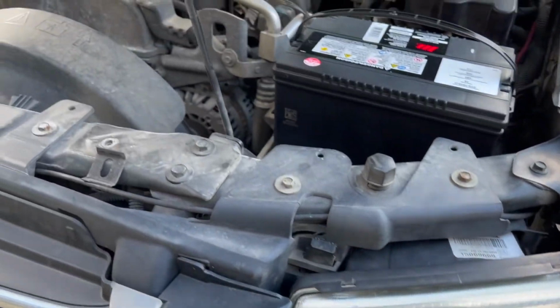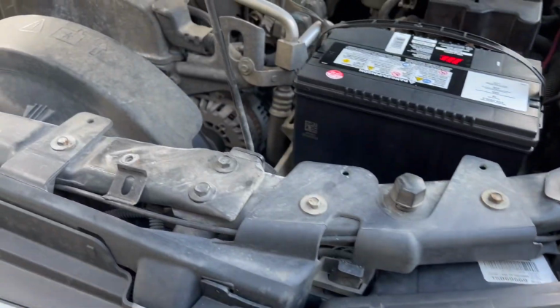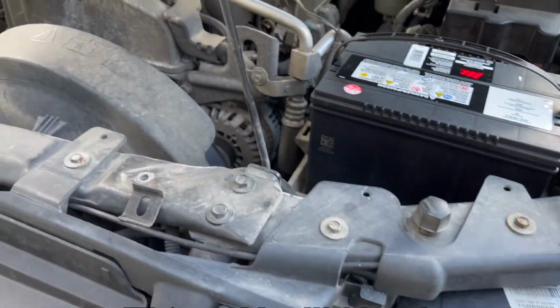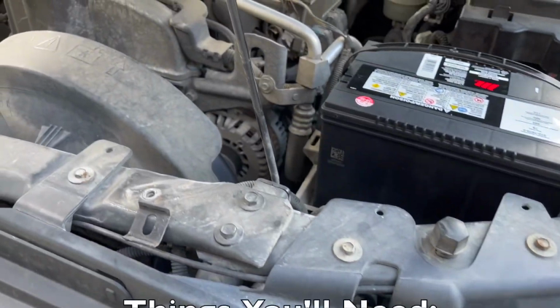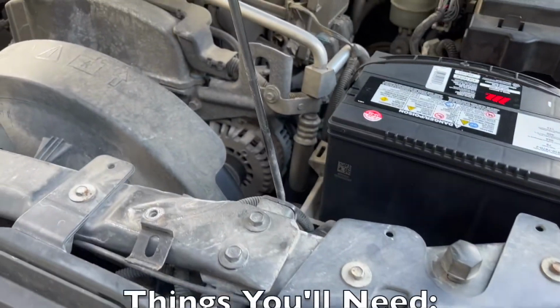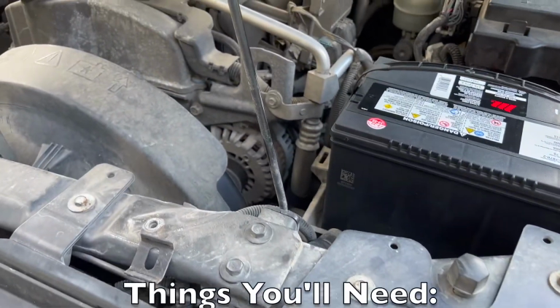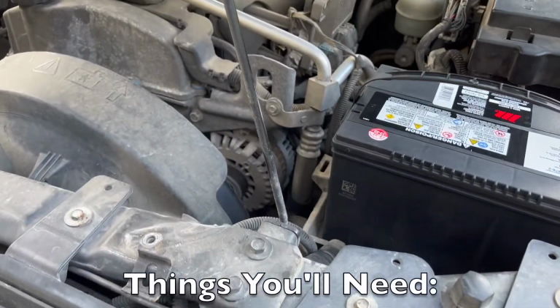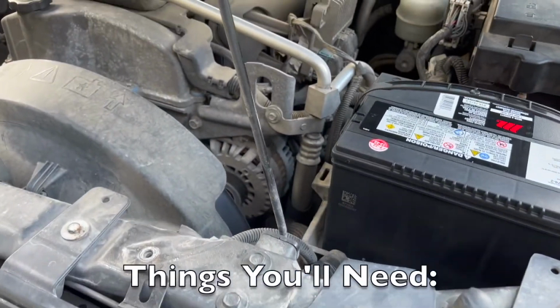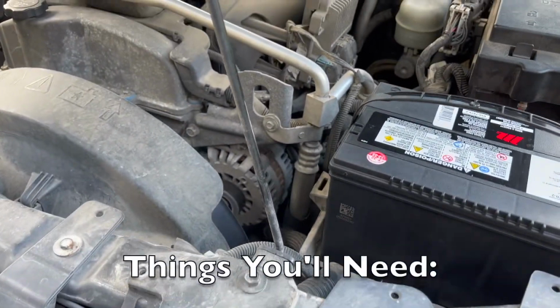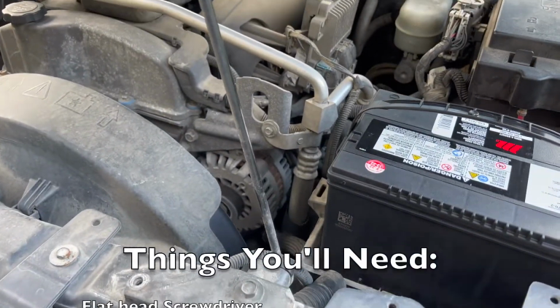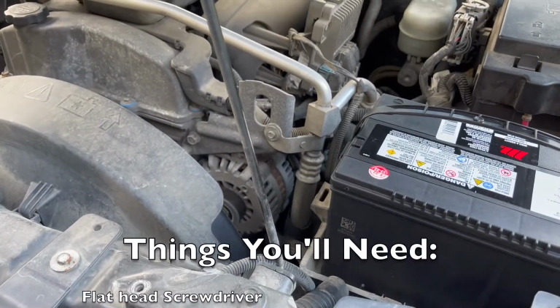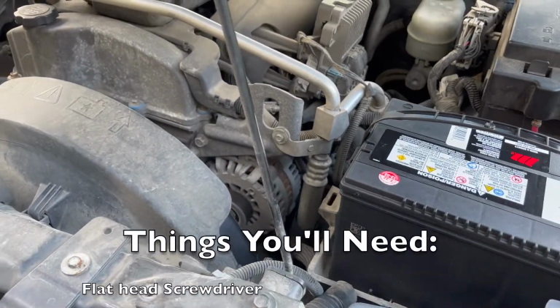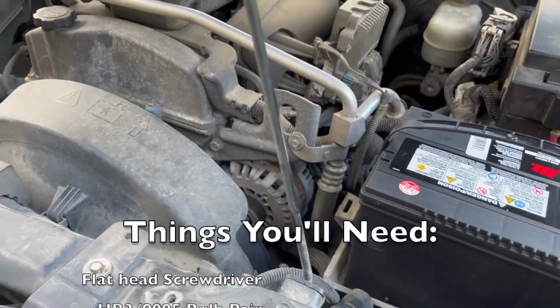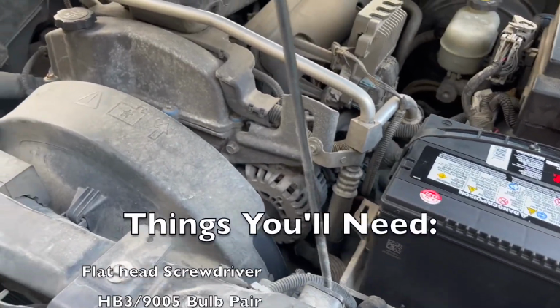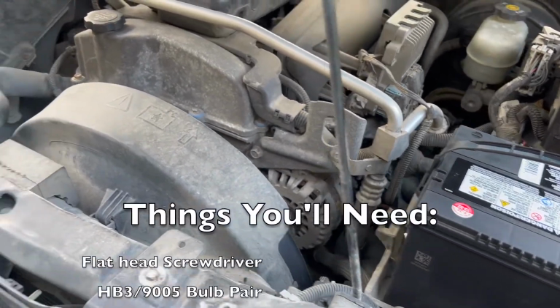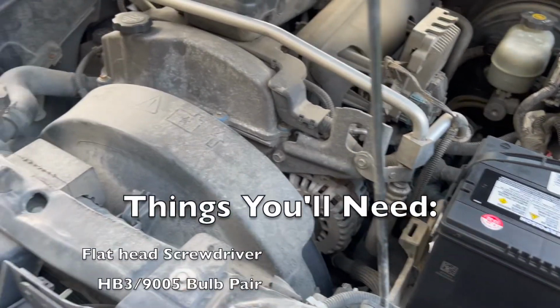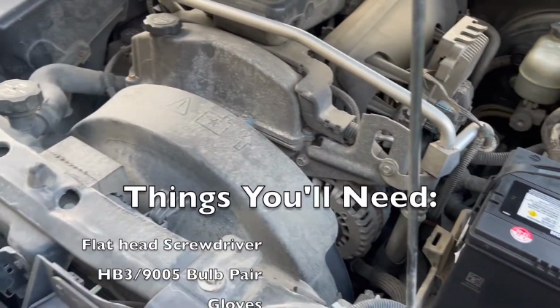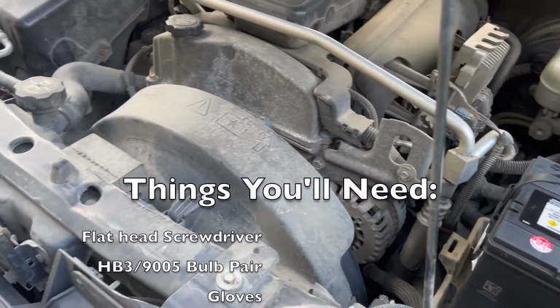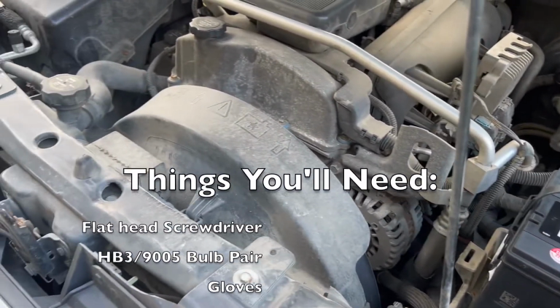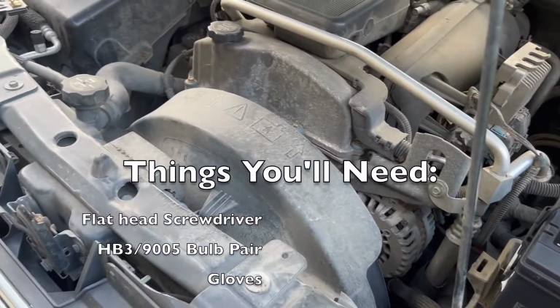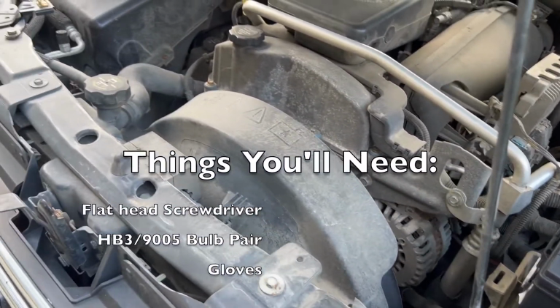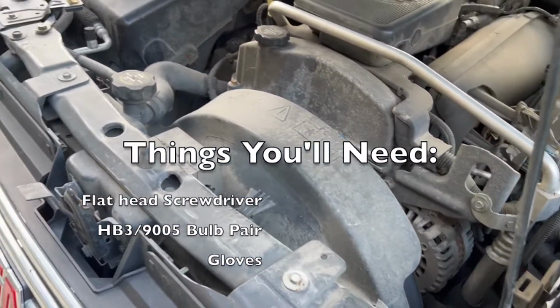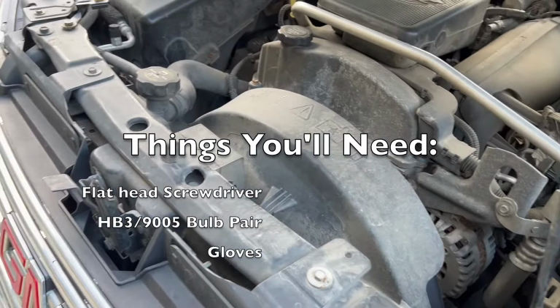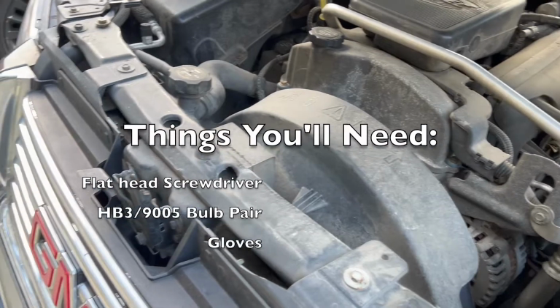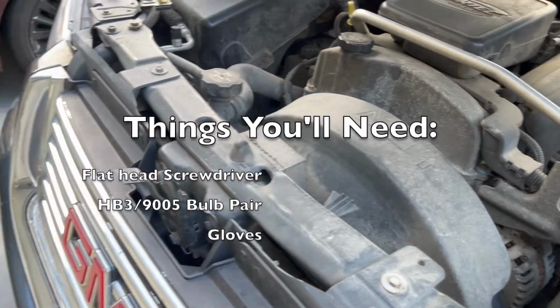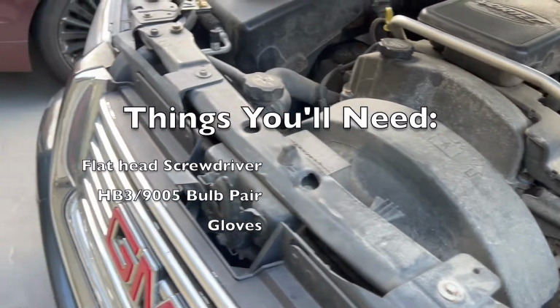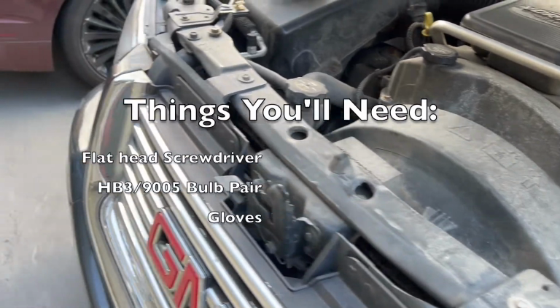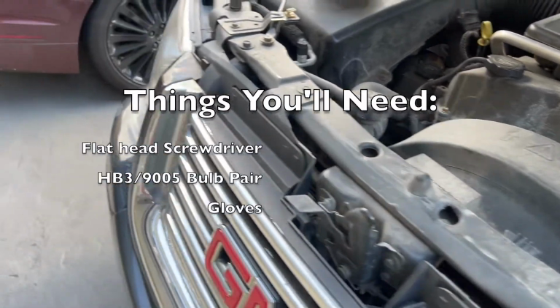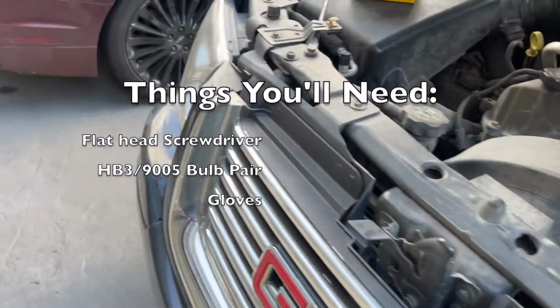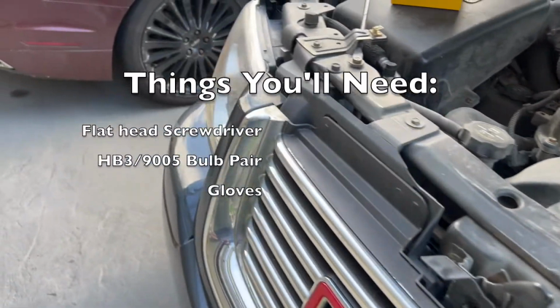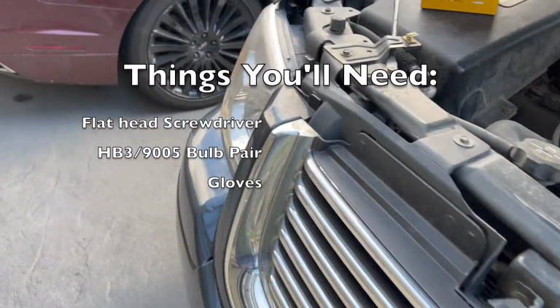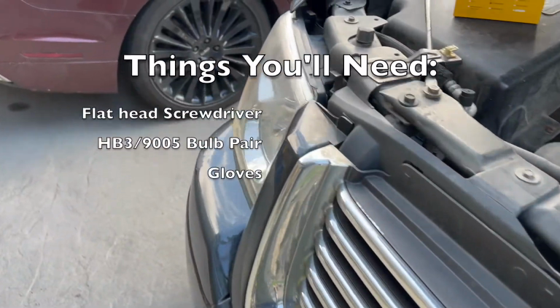For this project you're going to need a flathead screwdriver, new bulbs, and a pair of gloves.